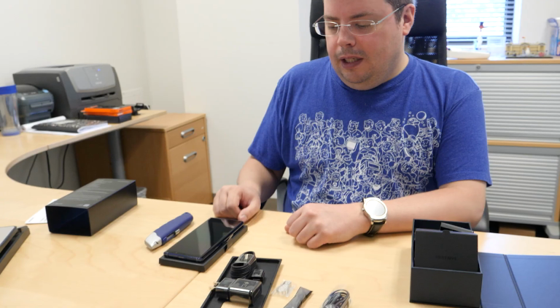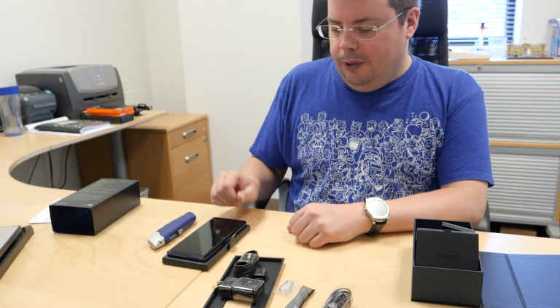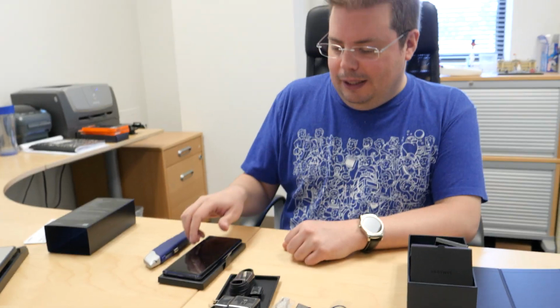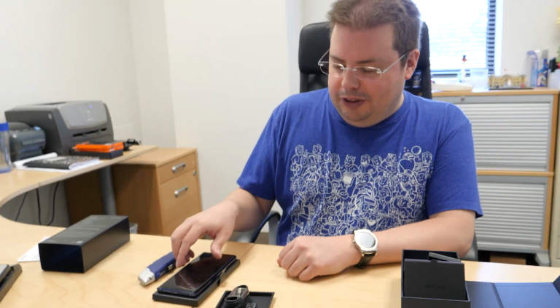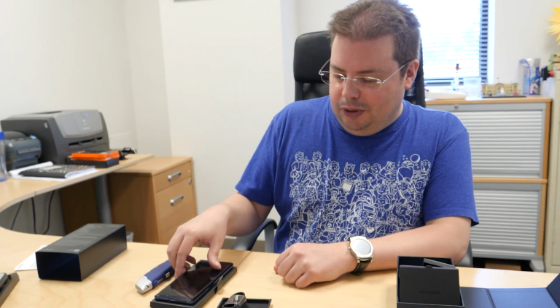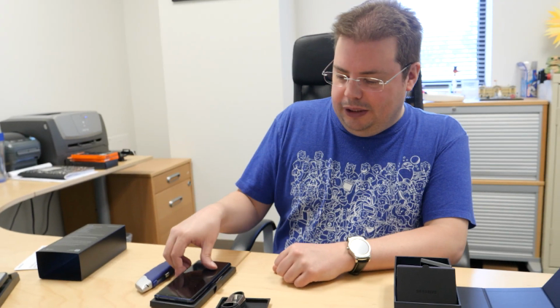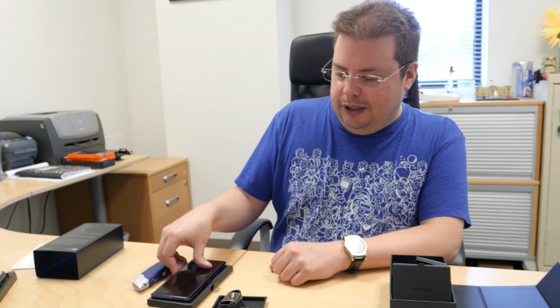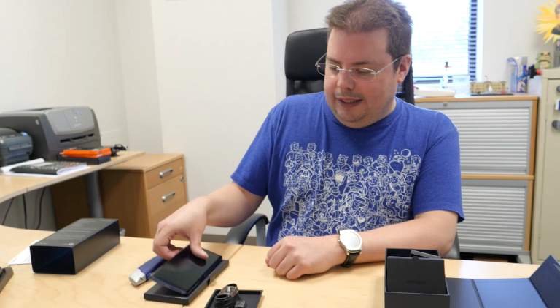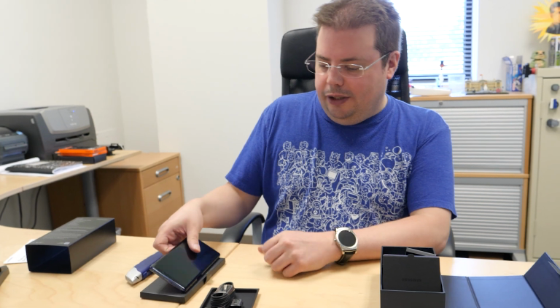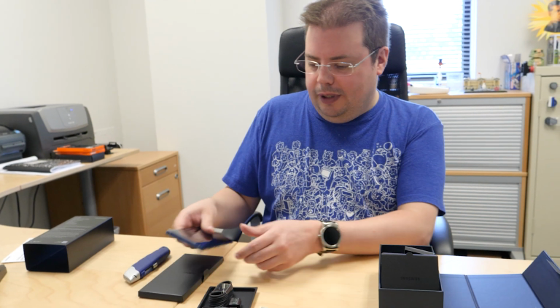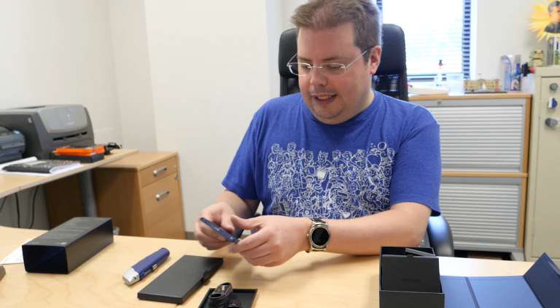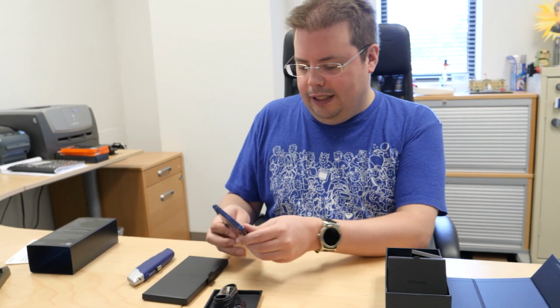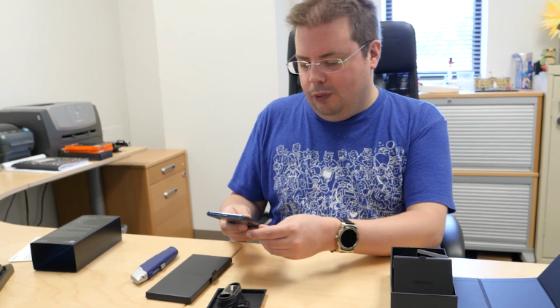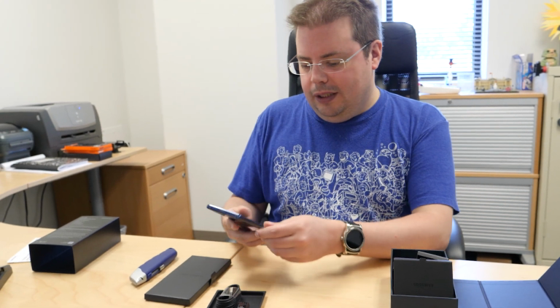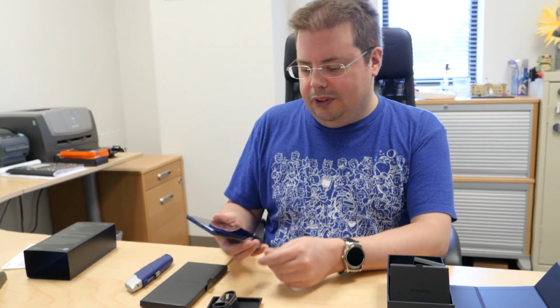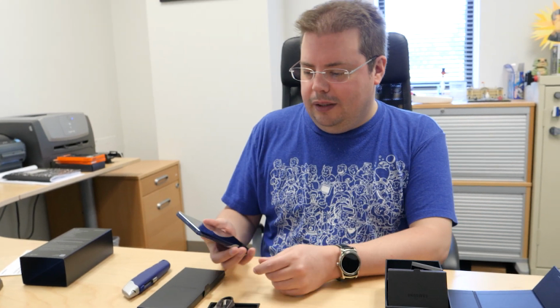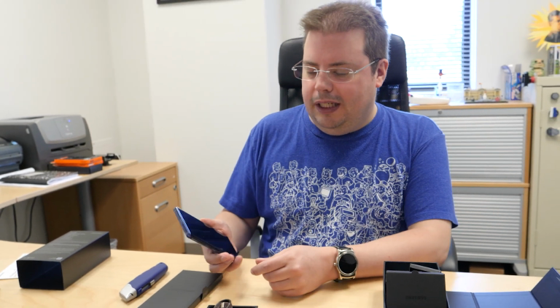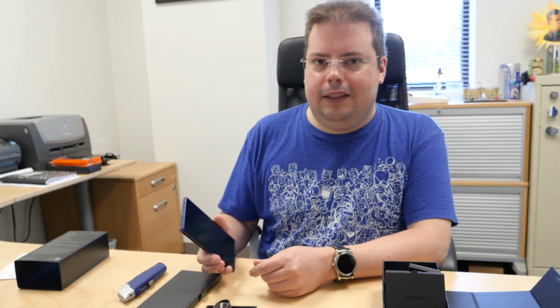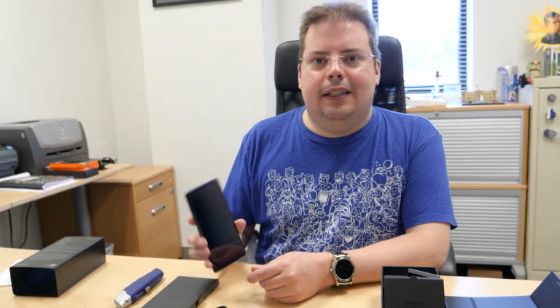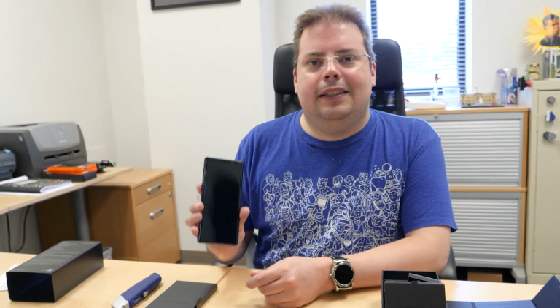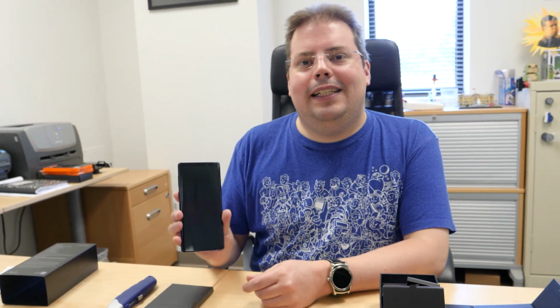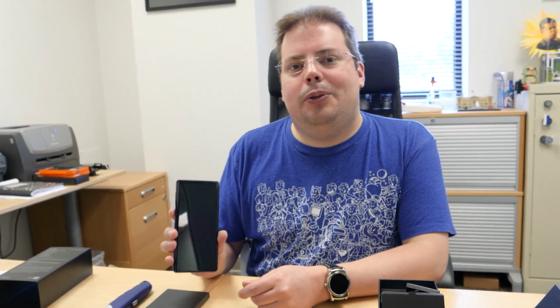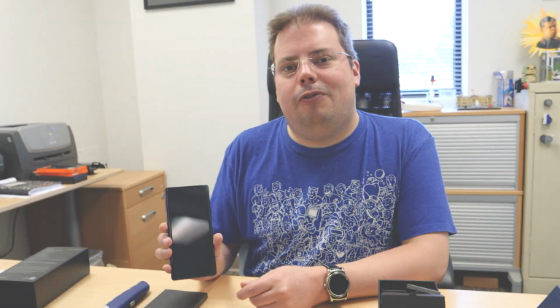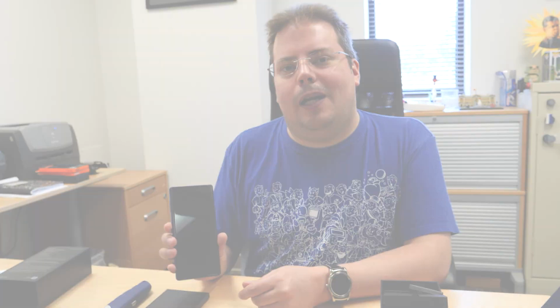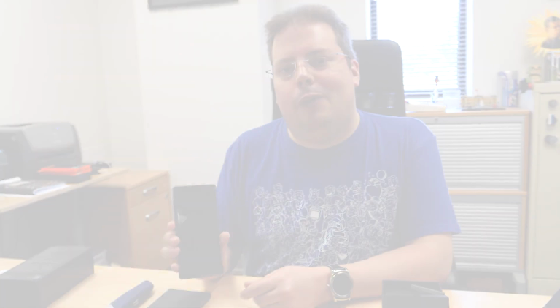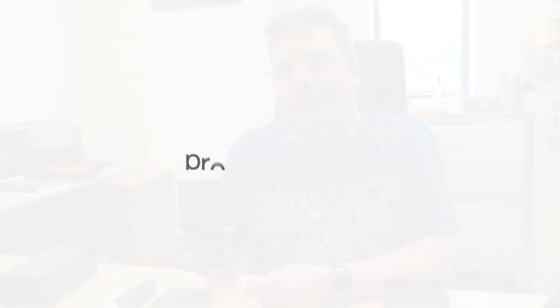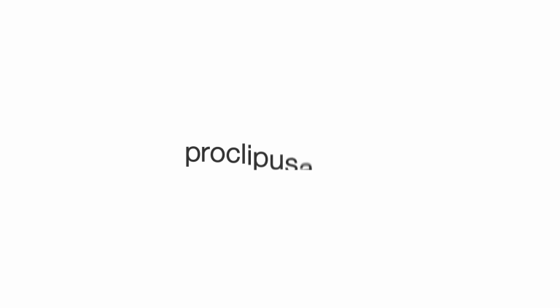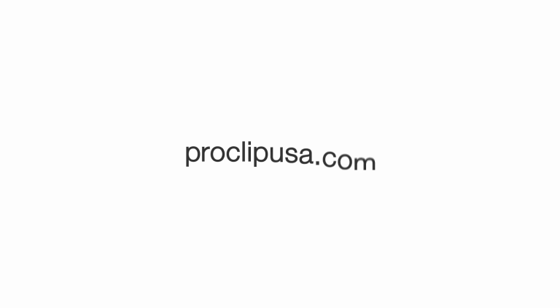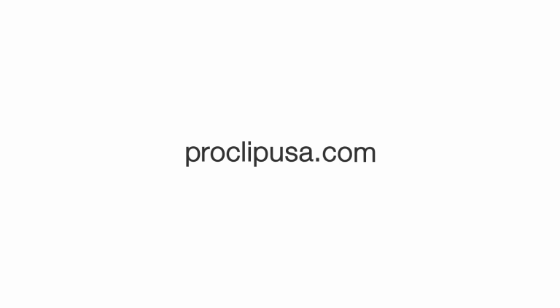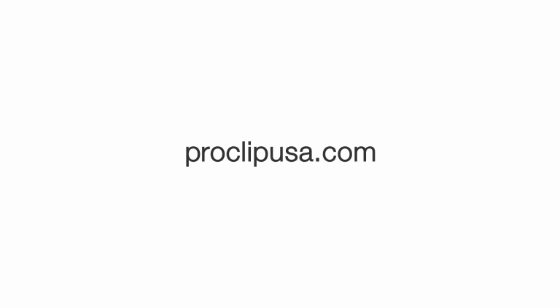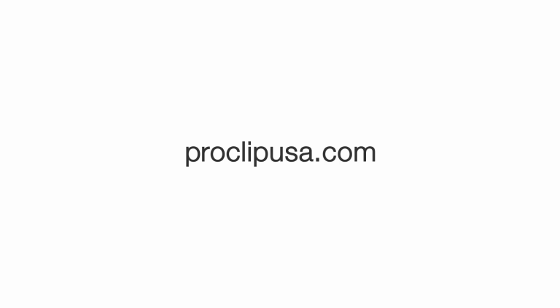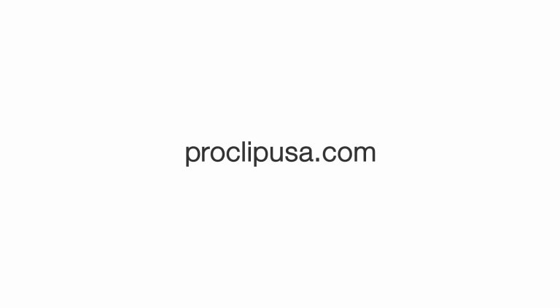Well, that was just a quick look at the Note 9 and what comes in the box. Stay tuned for our more detailed look later on.